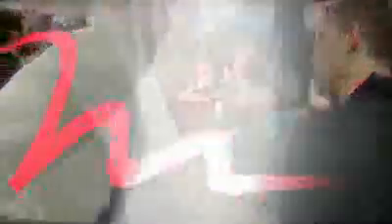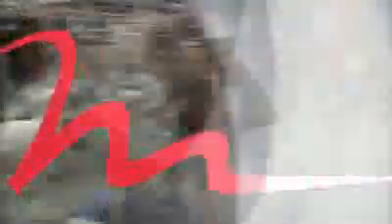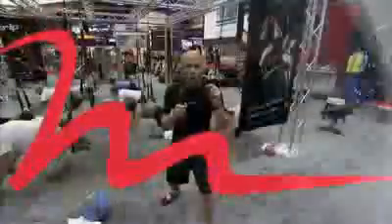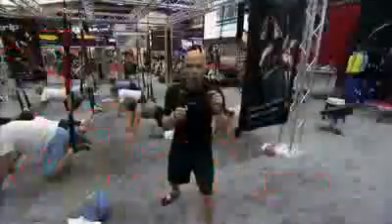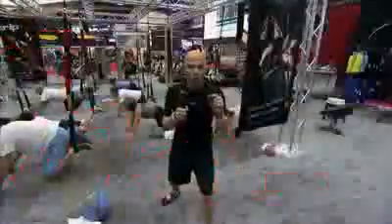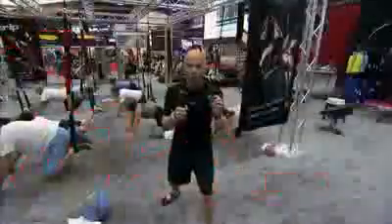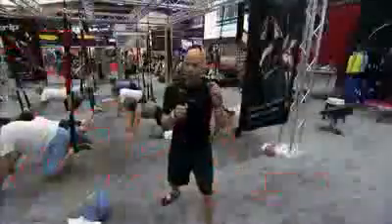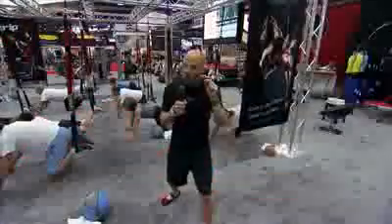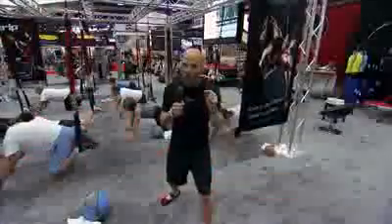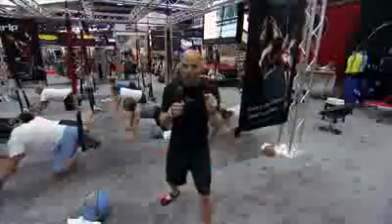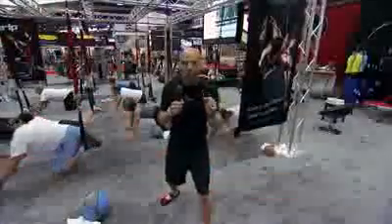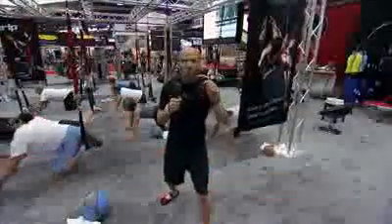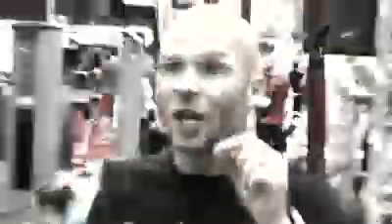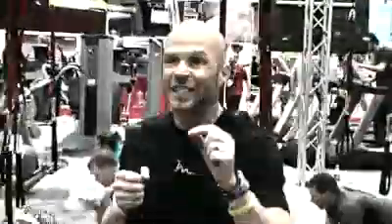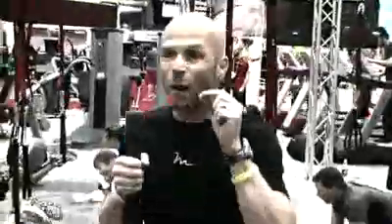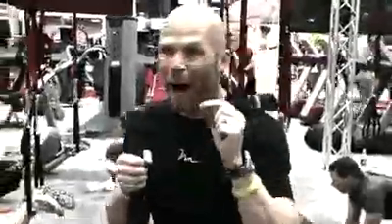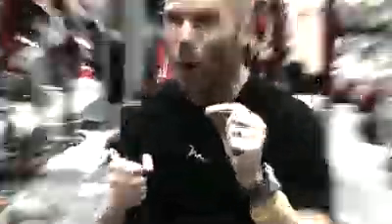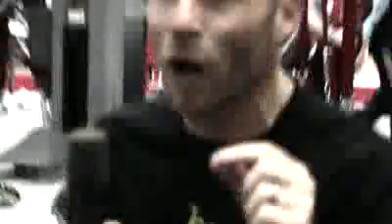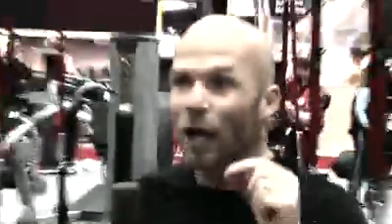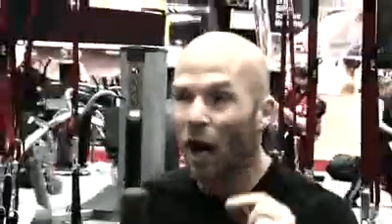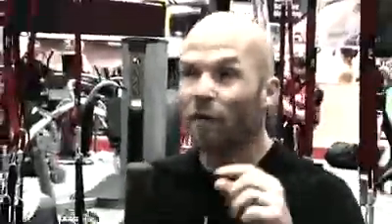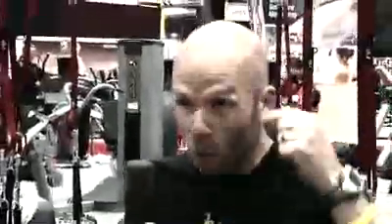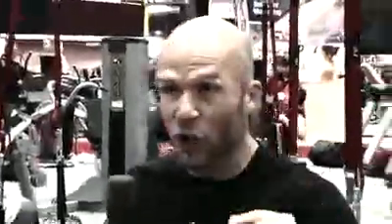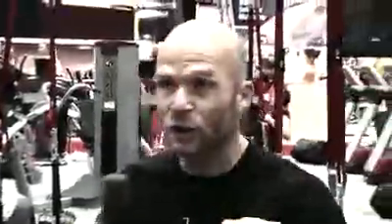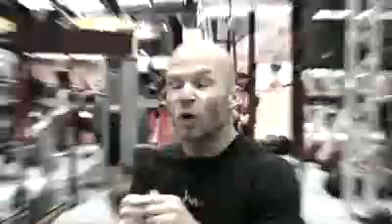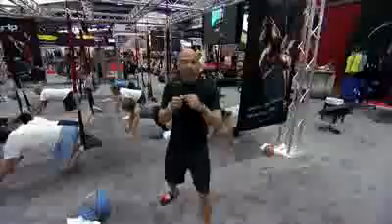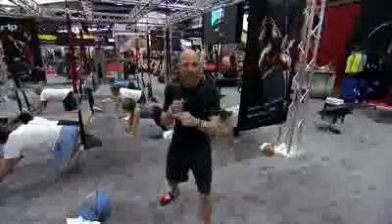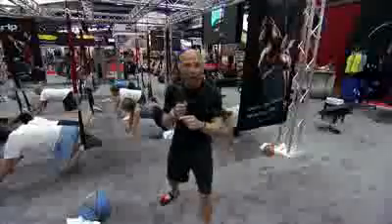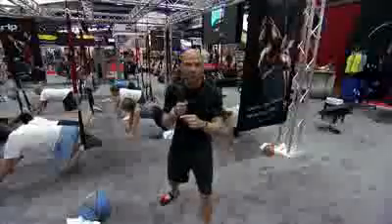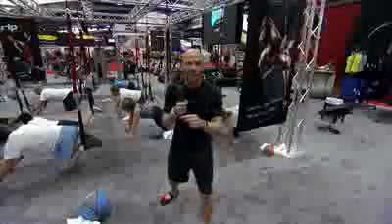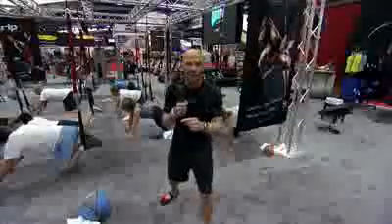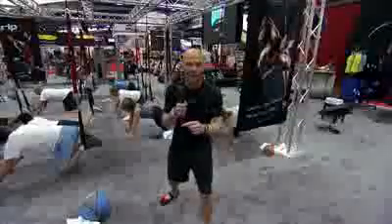You want results, you want your members to see the power of results — get RIP 60 today.